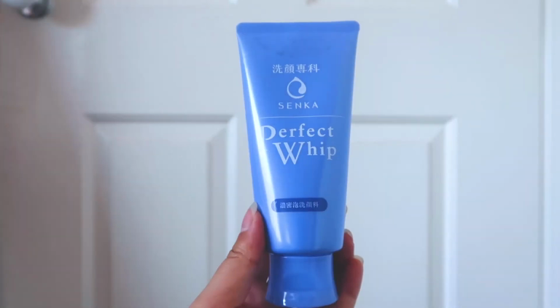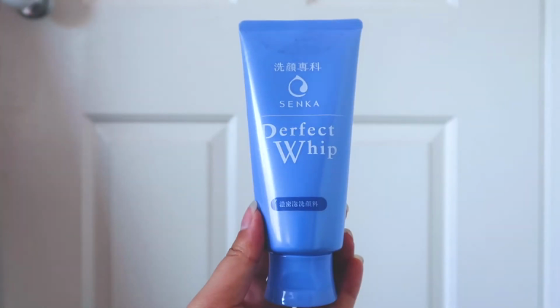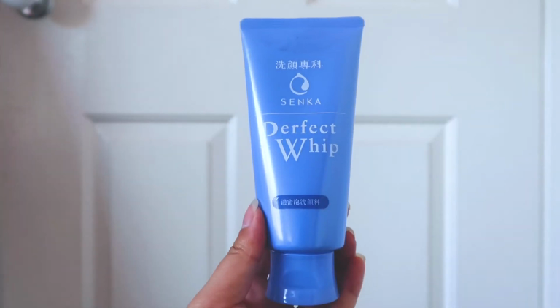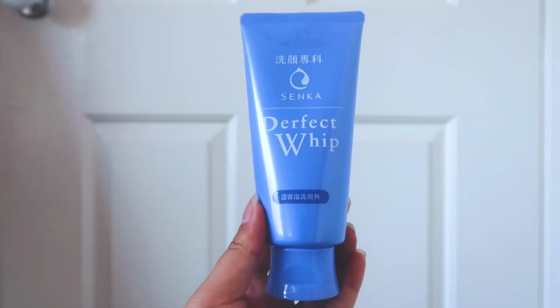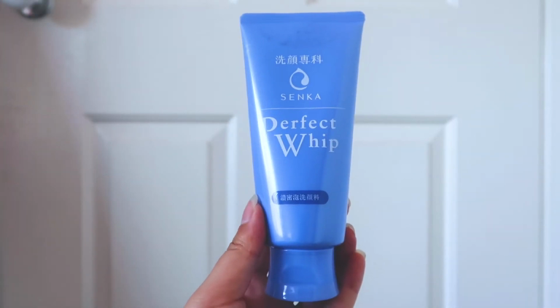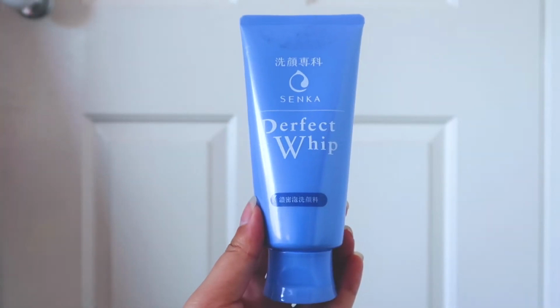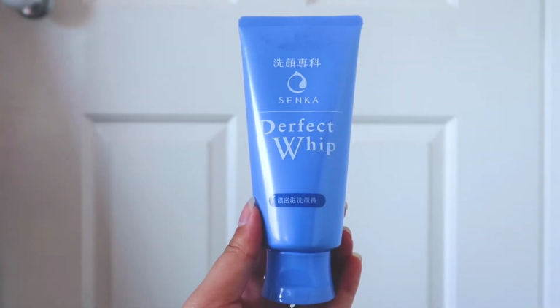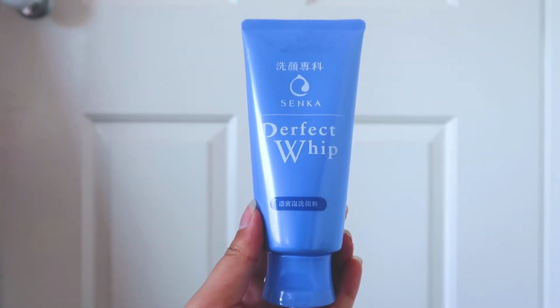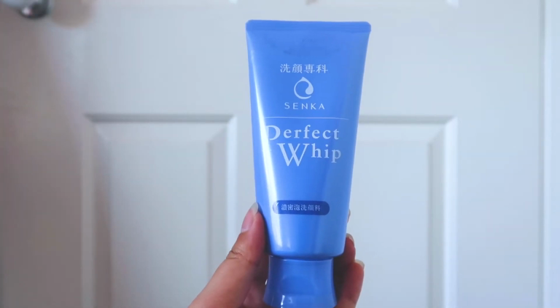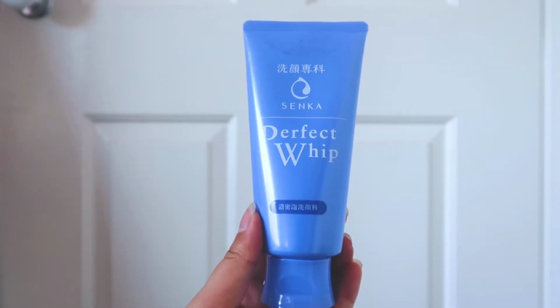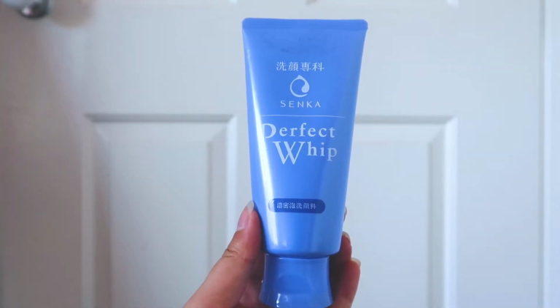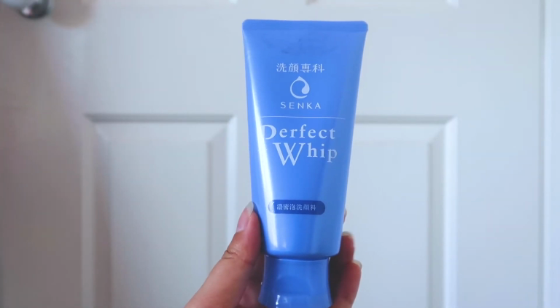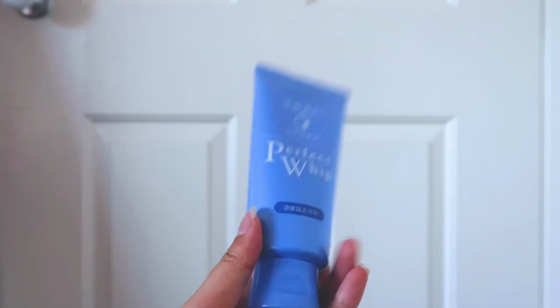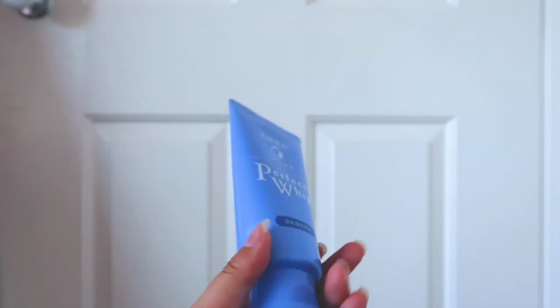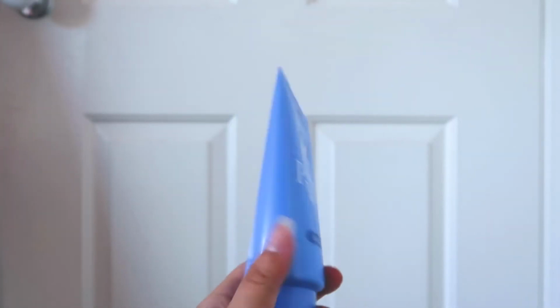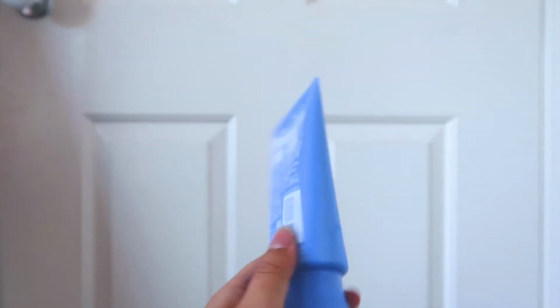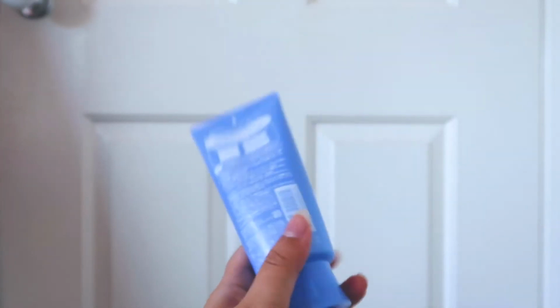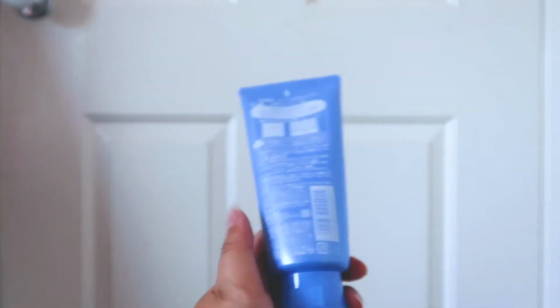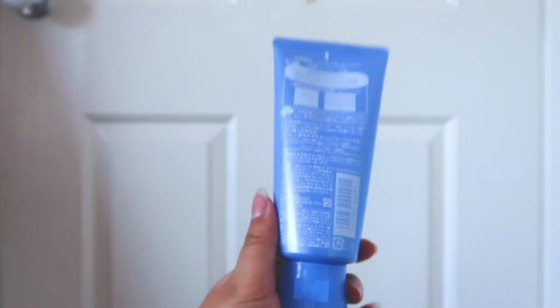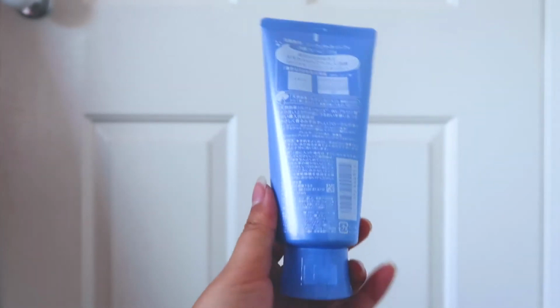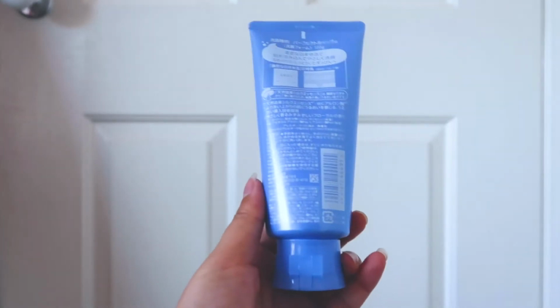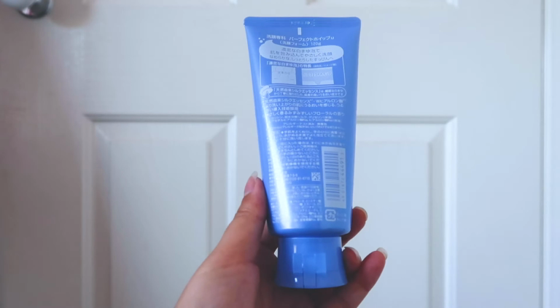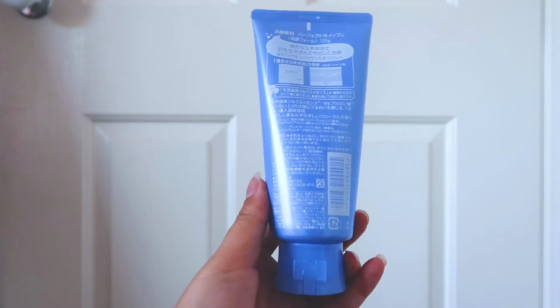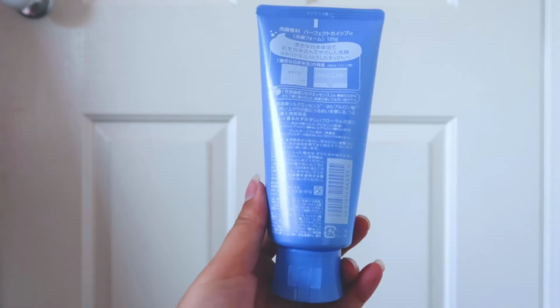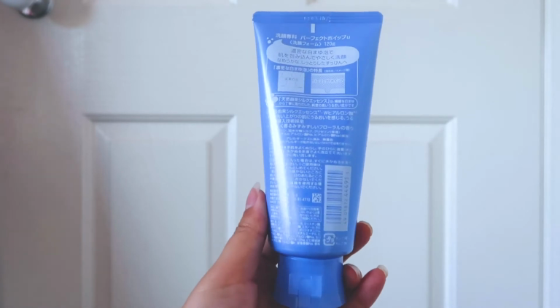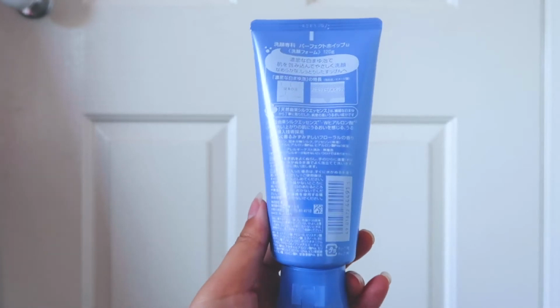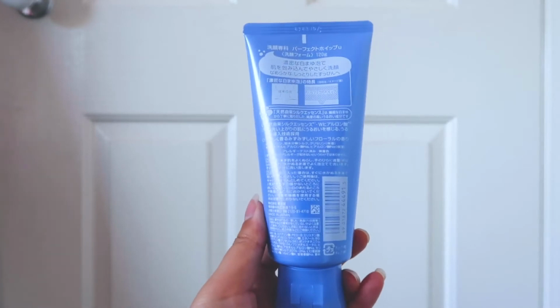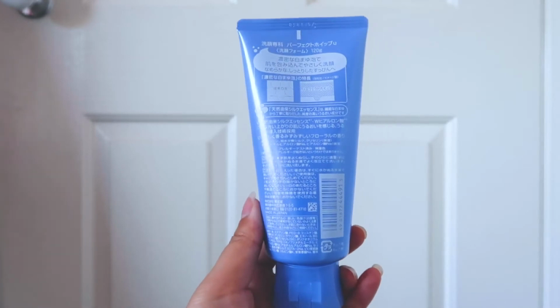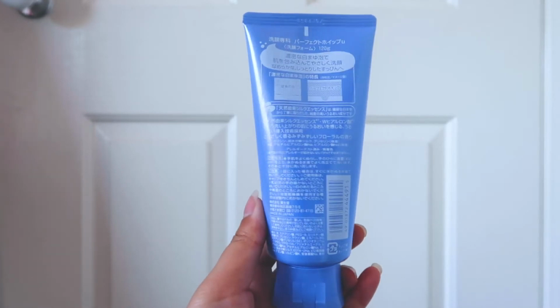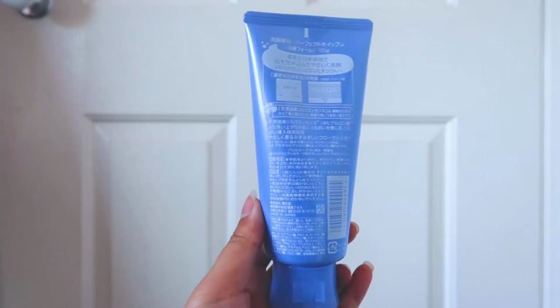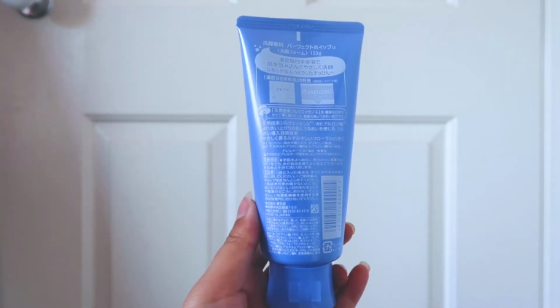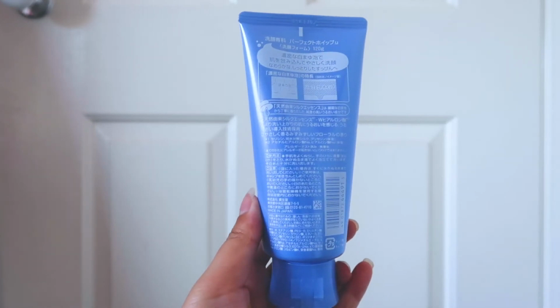This is Zenka Perfect Whip. This is a foaming cleanser.